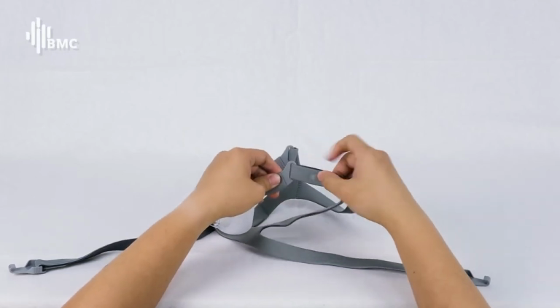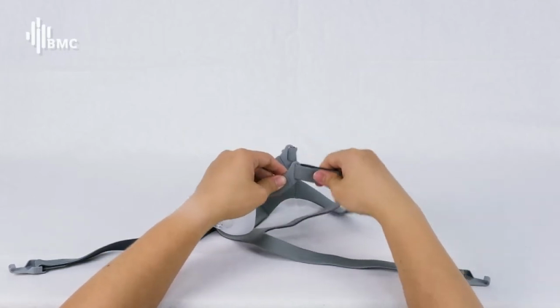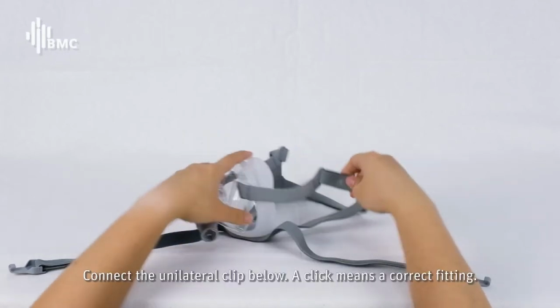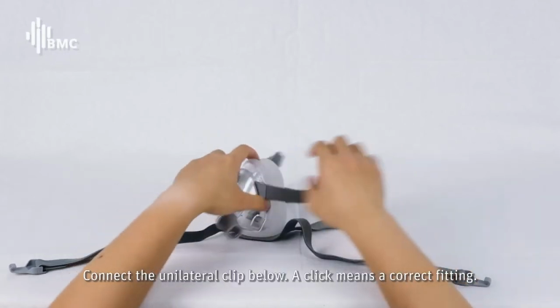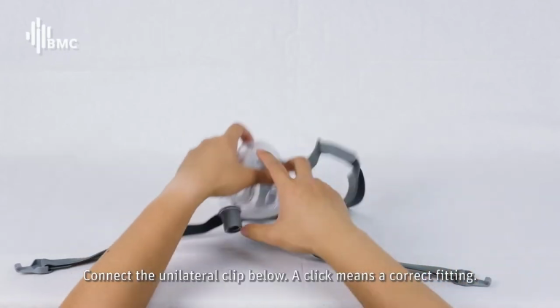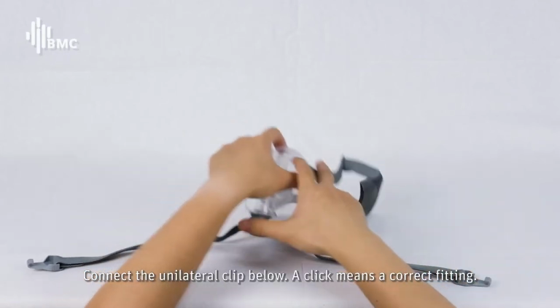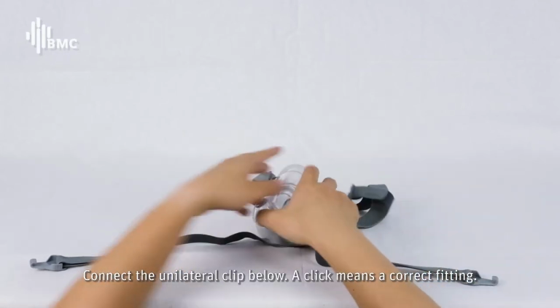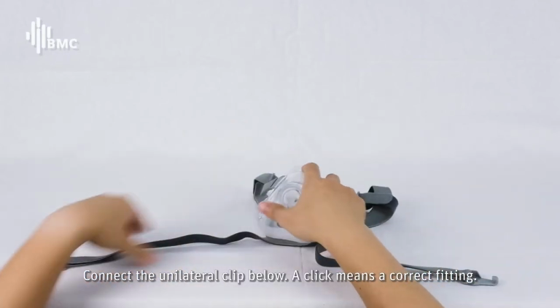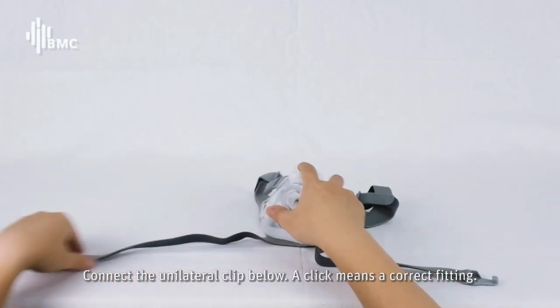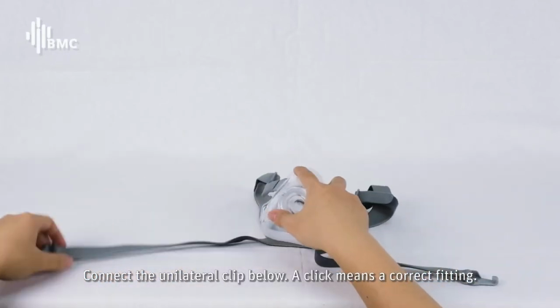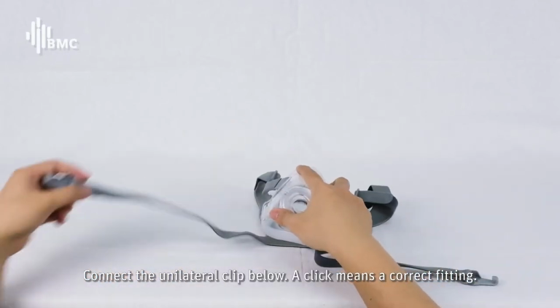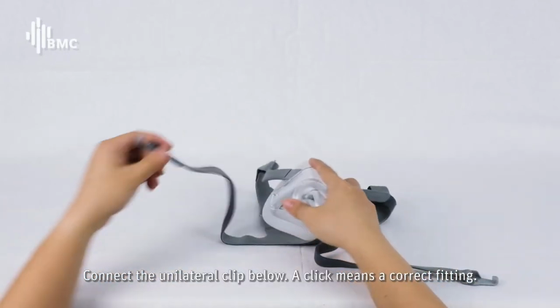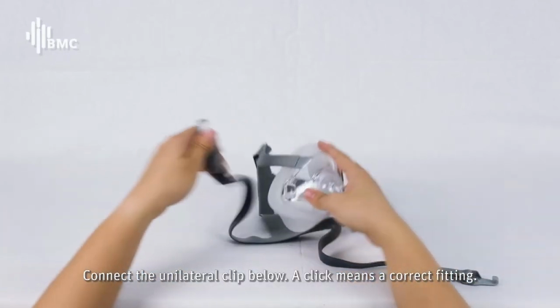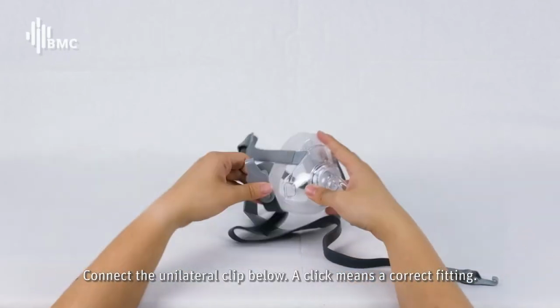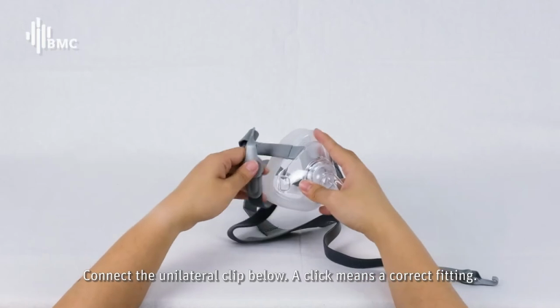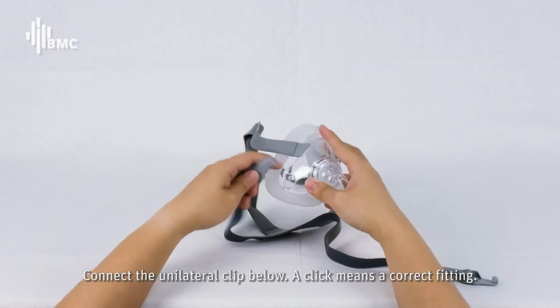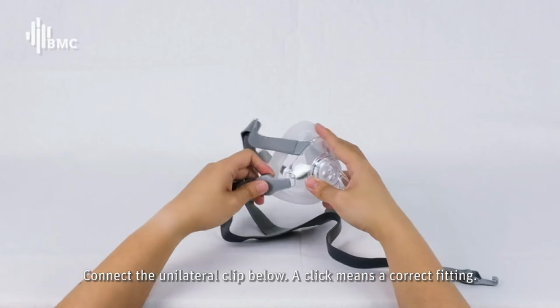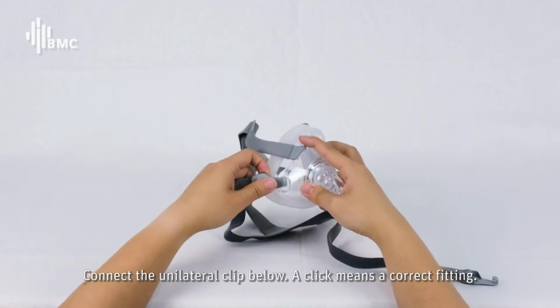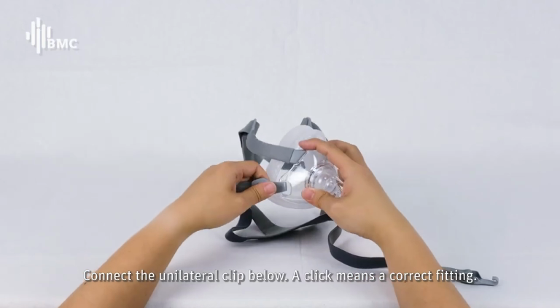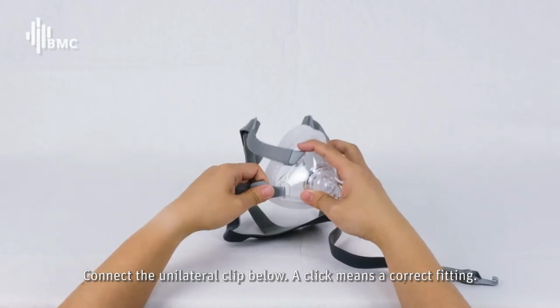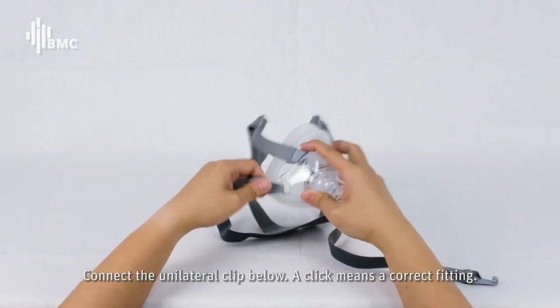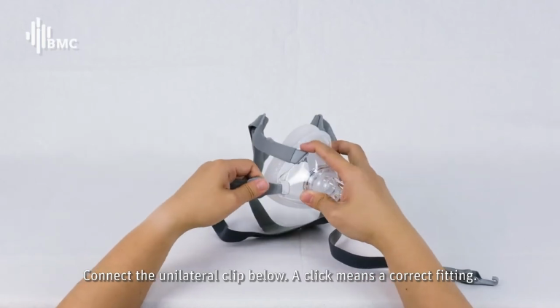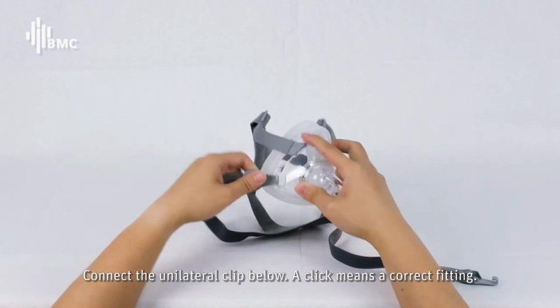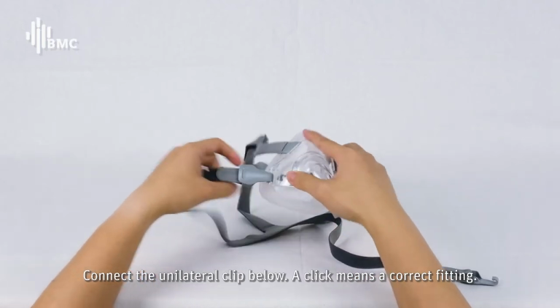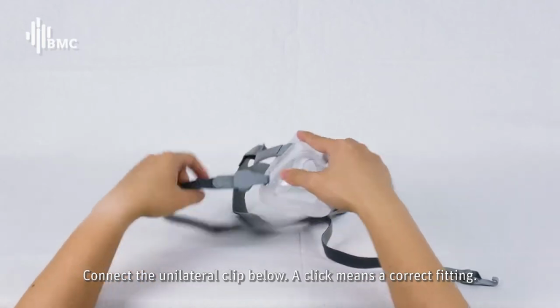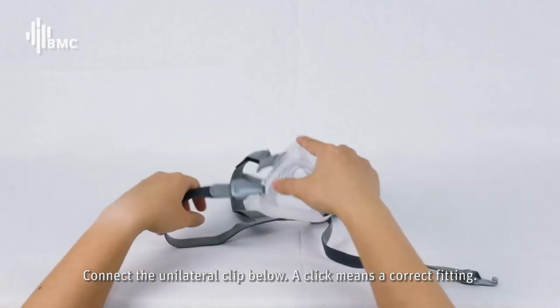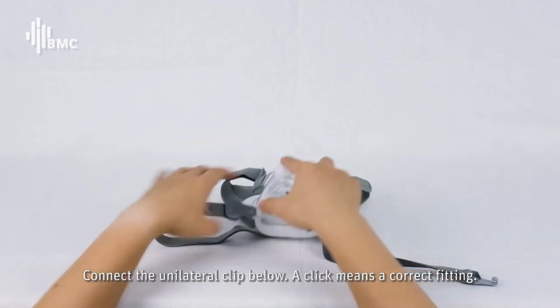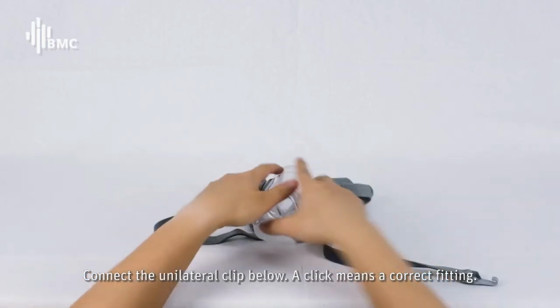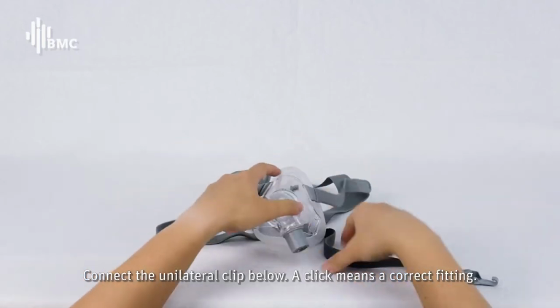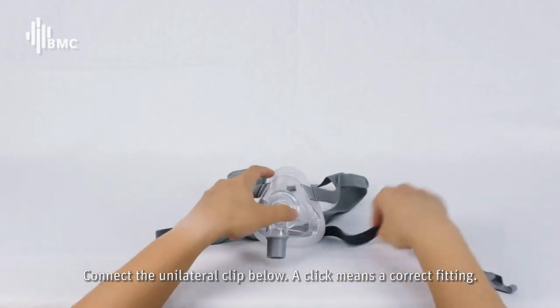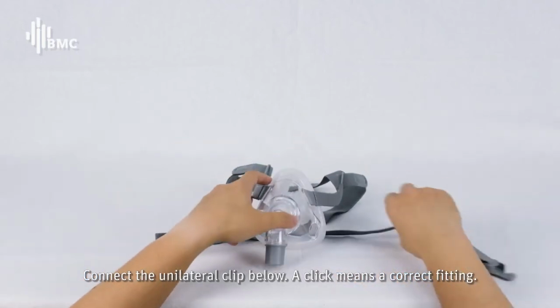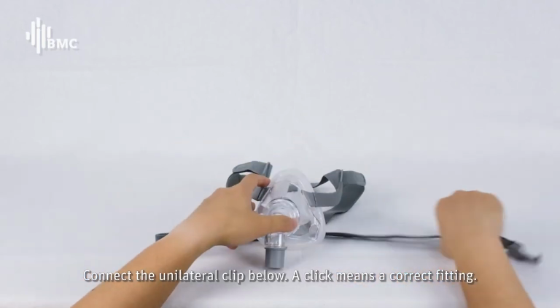Connect the unilateral clip below. A click means a correct fitting.